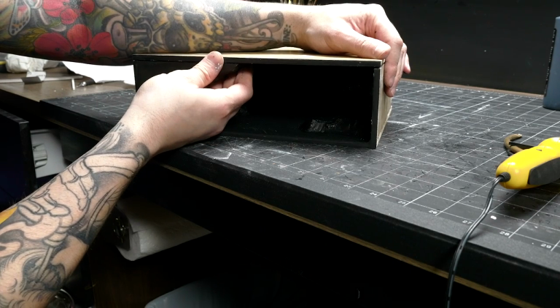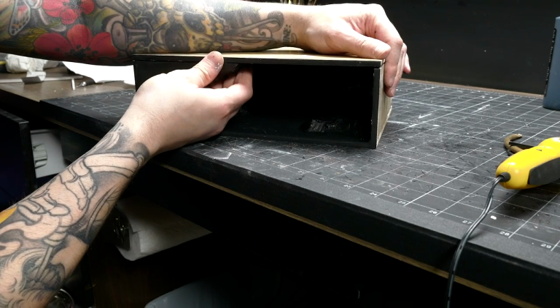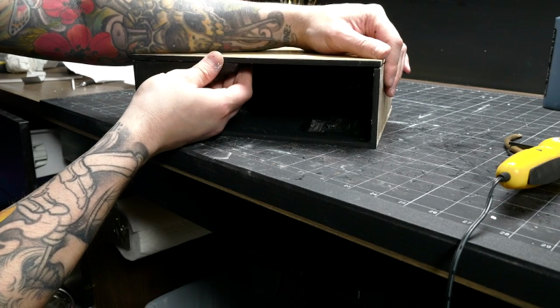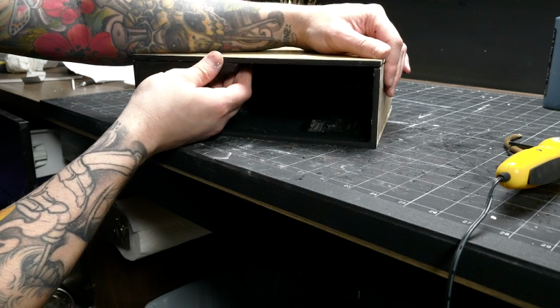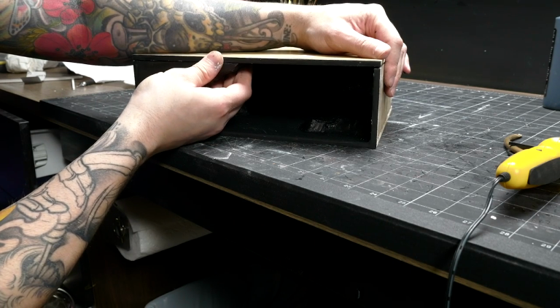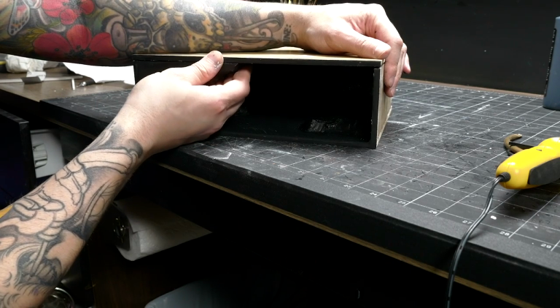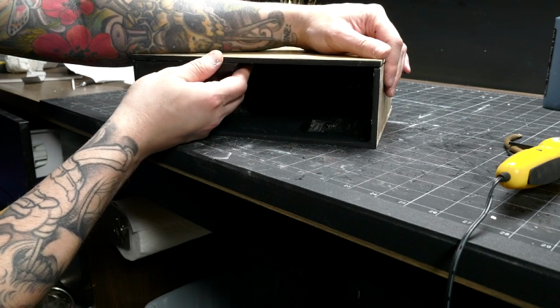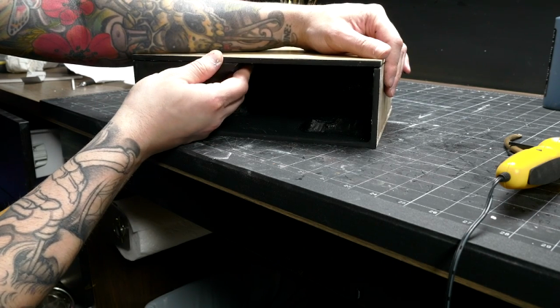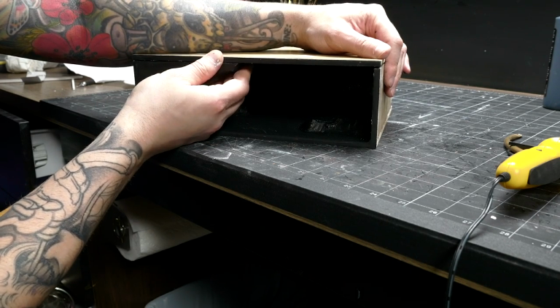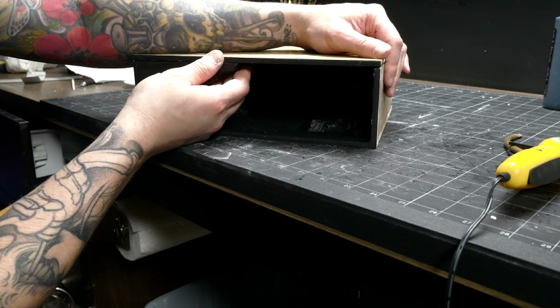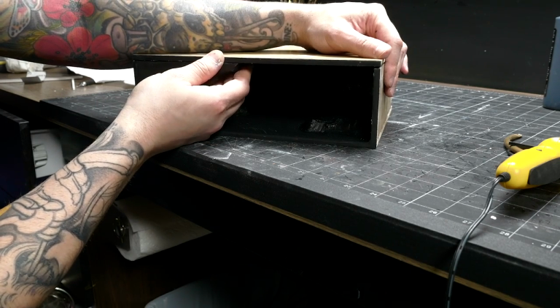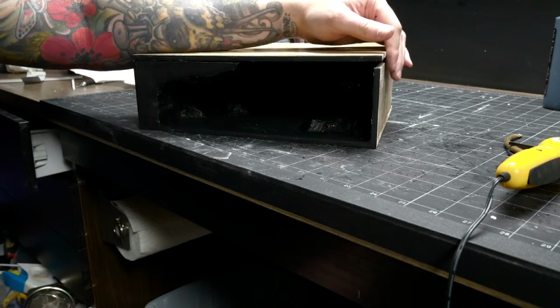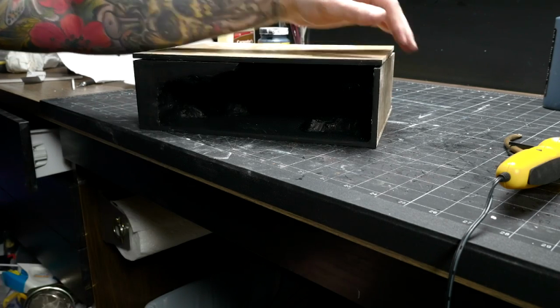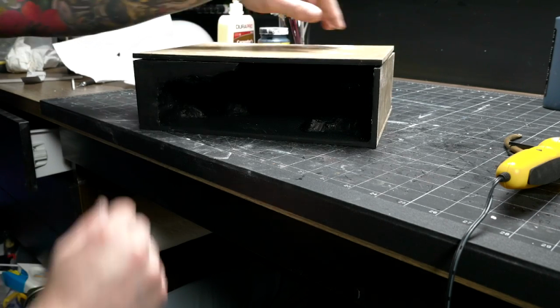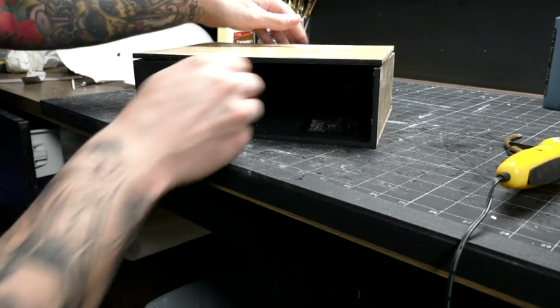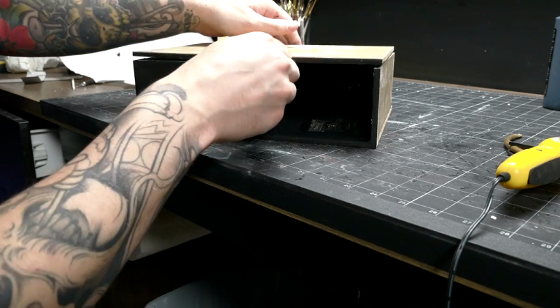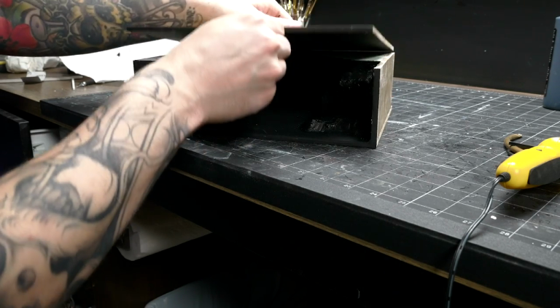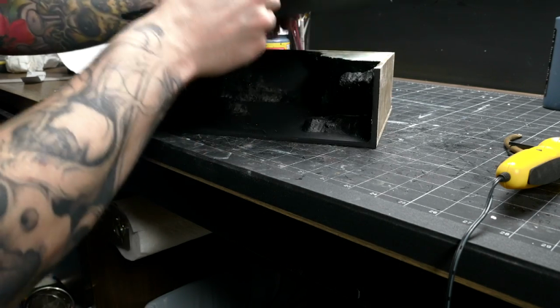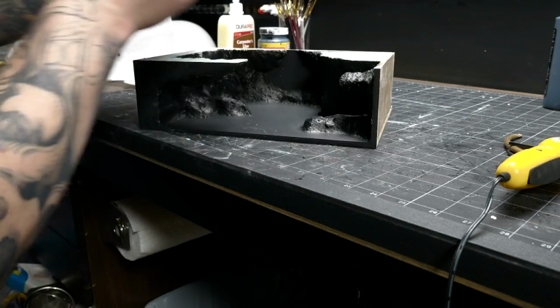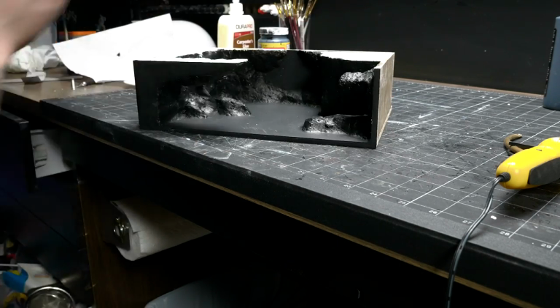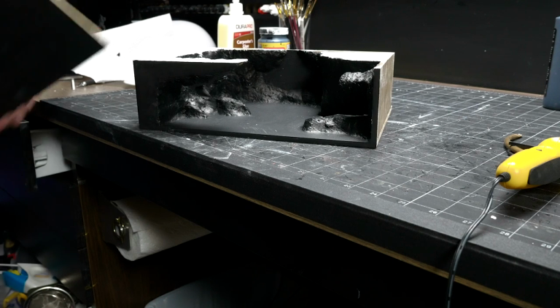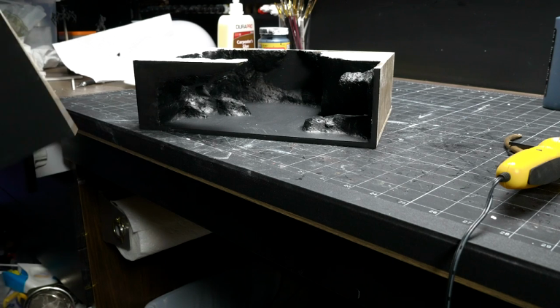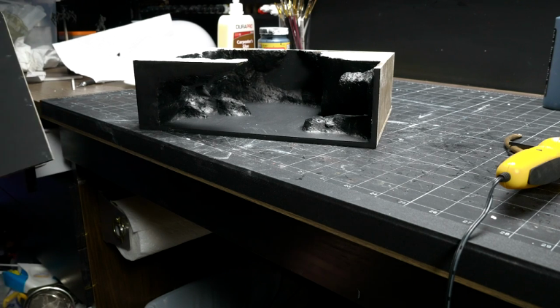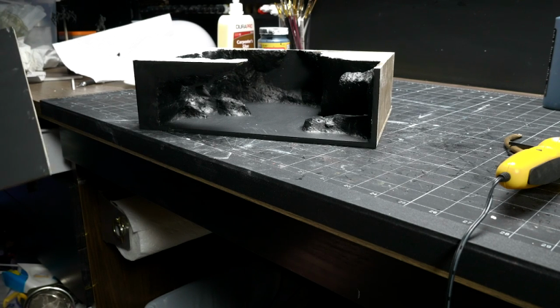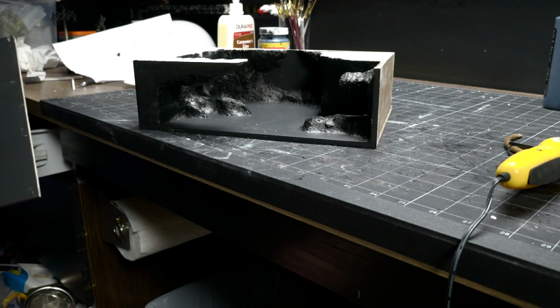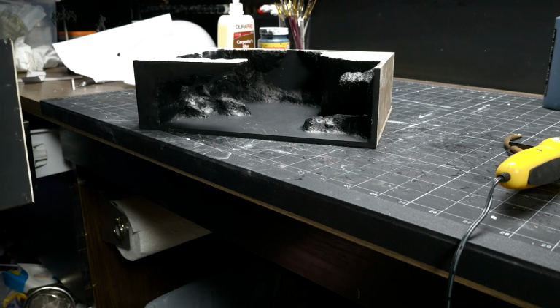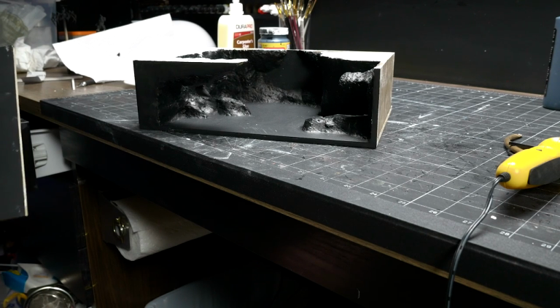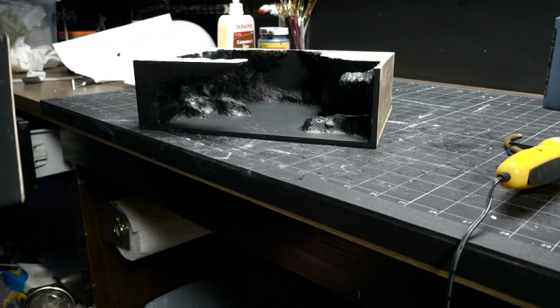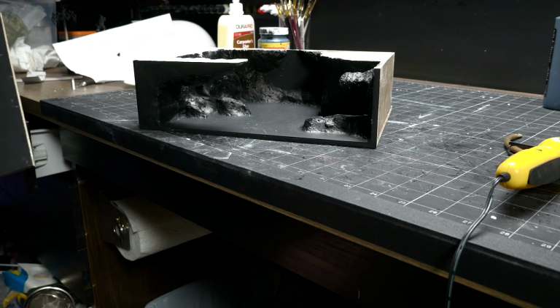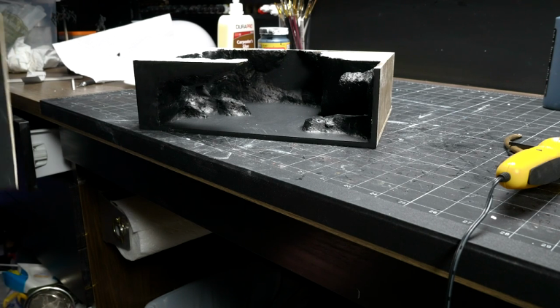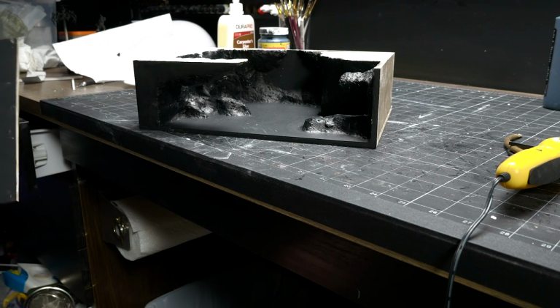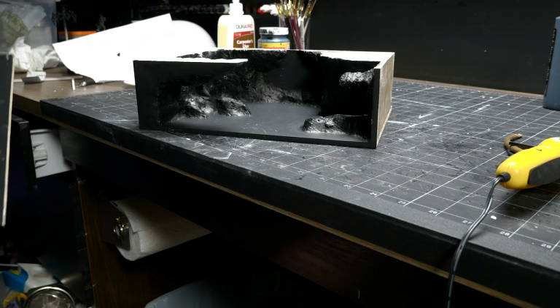This is kind of out that way. I gotta let this dry a lot more before I can go on to painting it, so I'm gonna paint the minis while I wait.